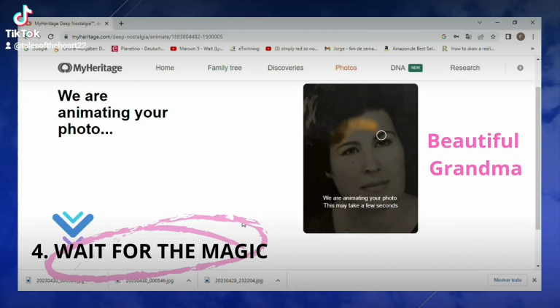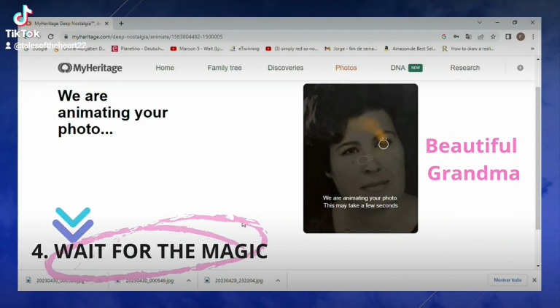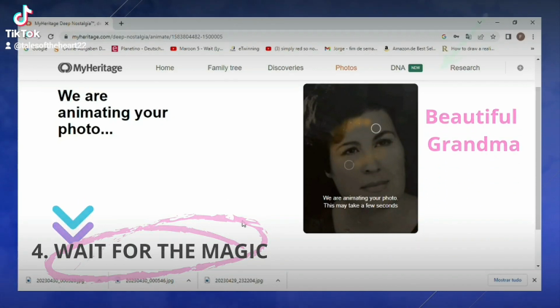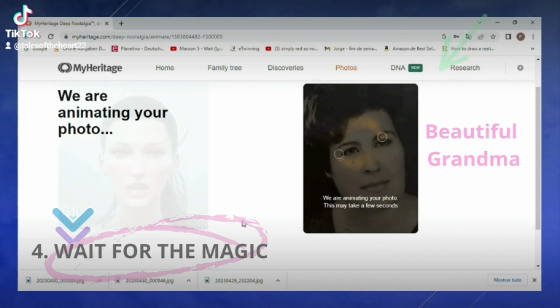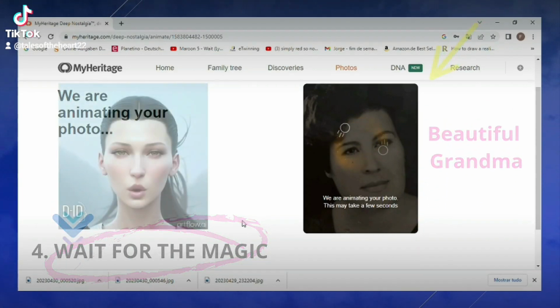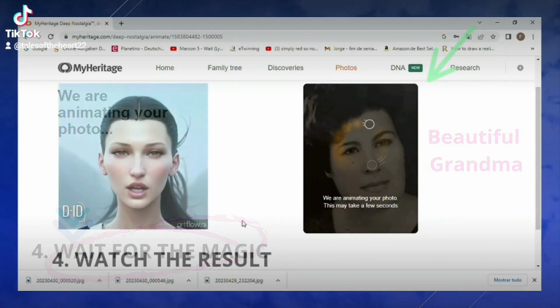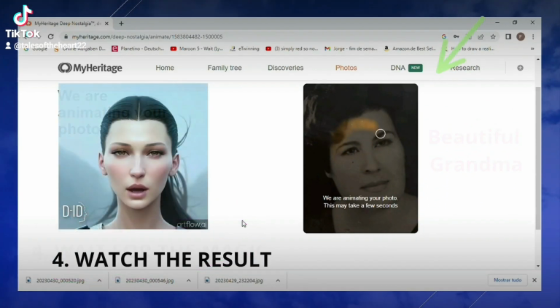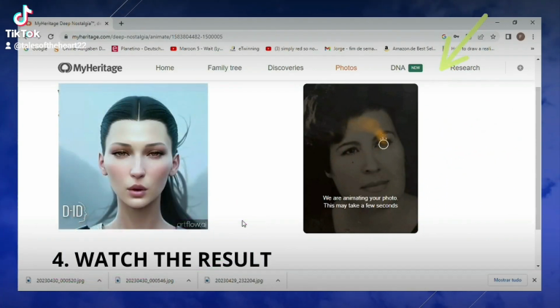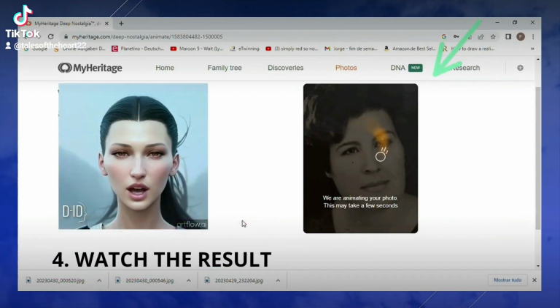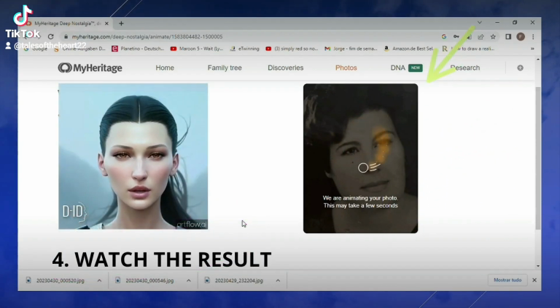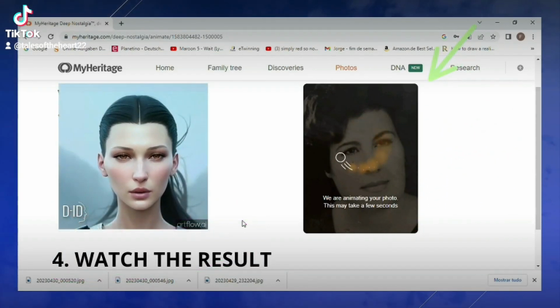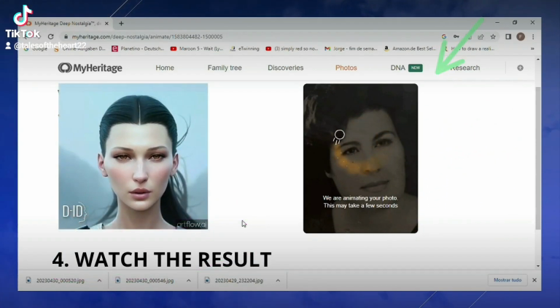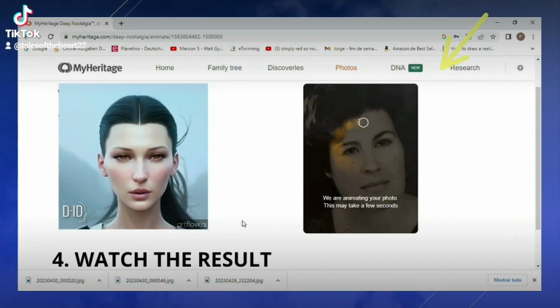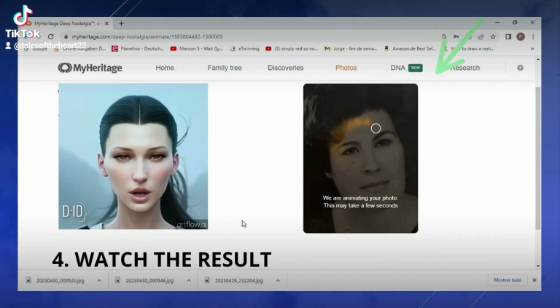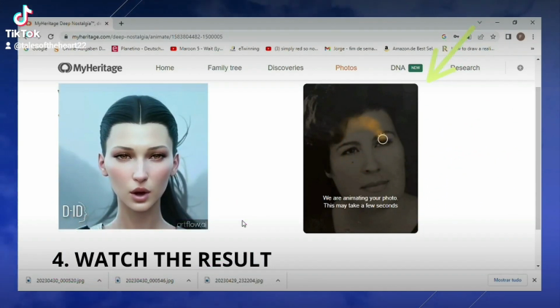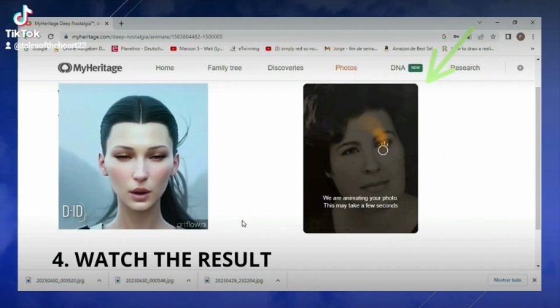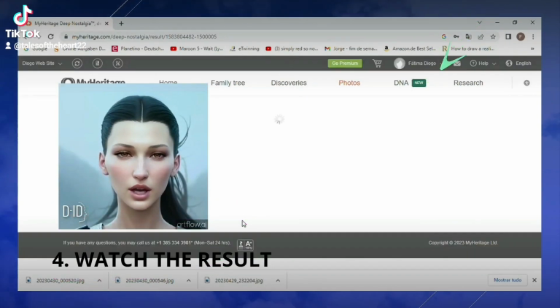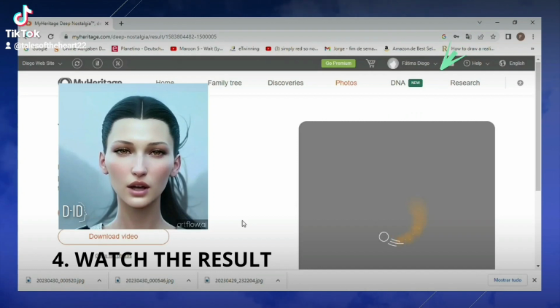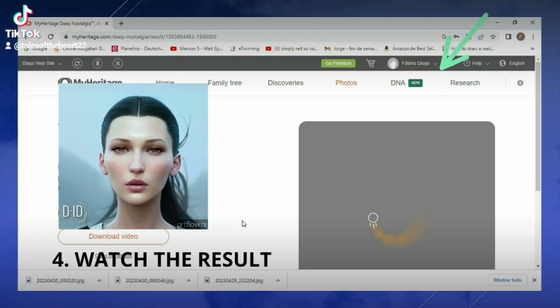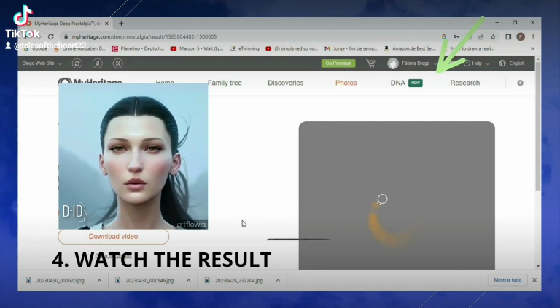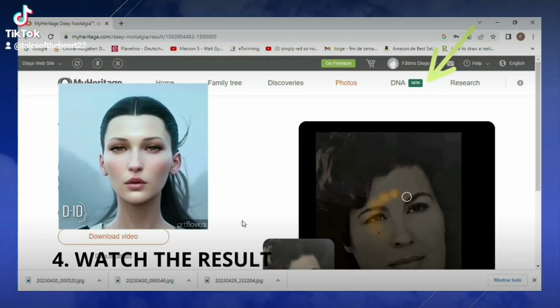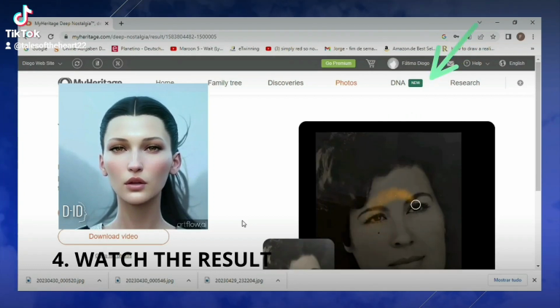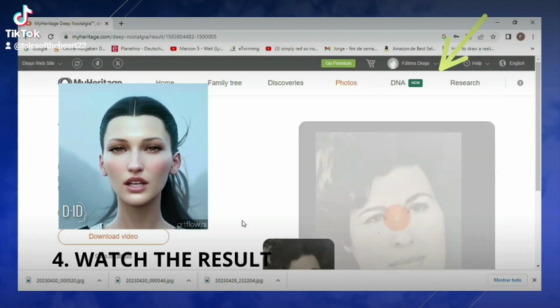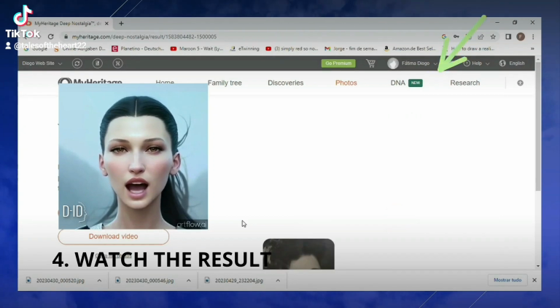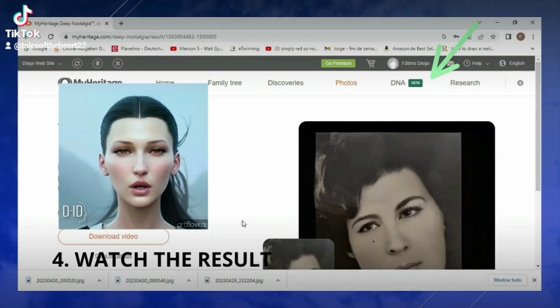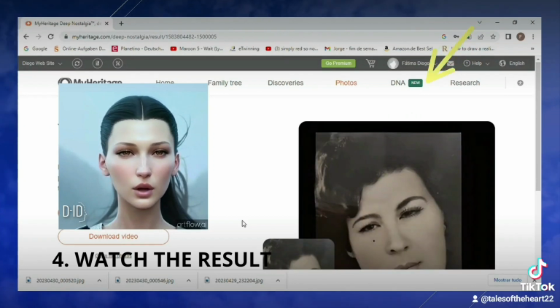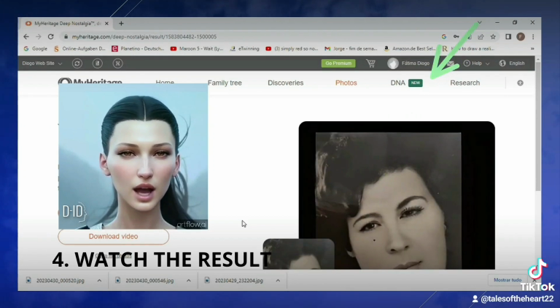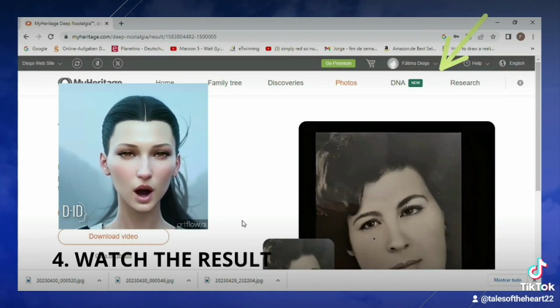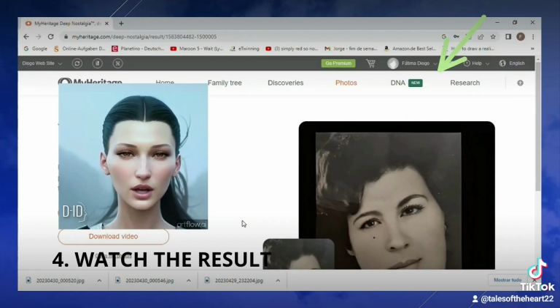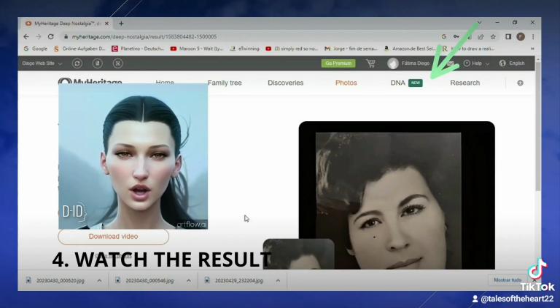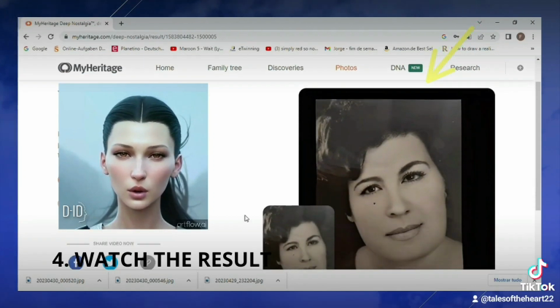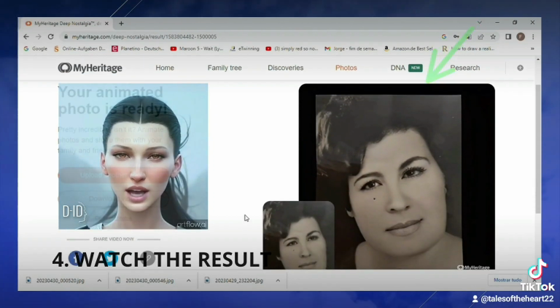Just wait and watch the amazing result — the photo comes alive. This is absolutely mind-blowing, don't you think?